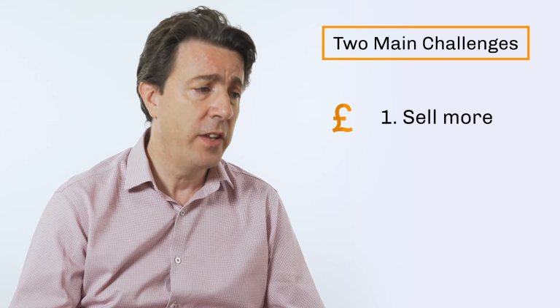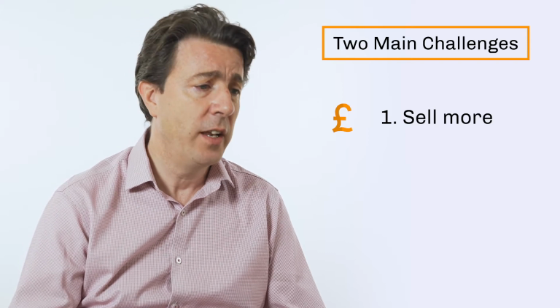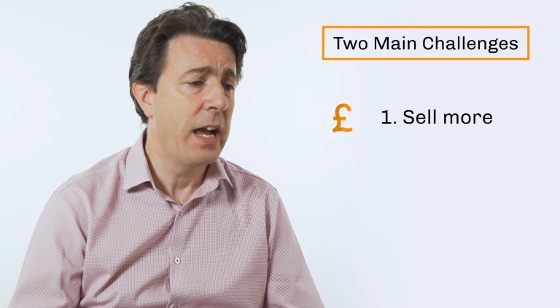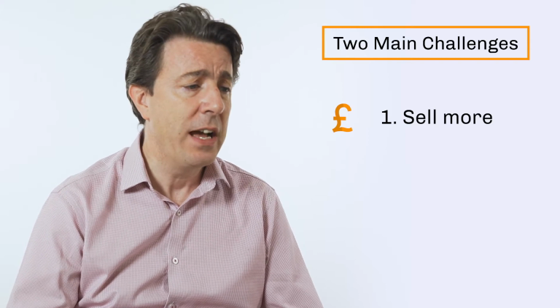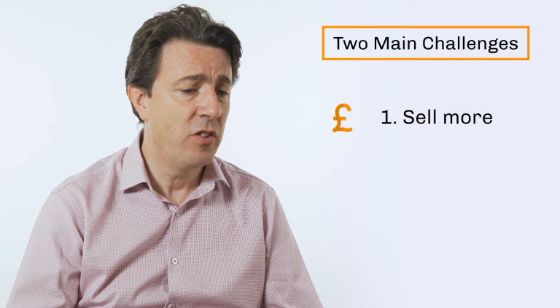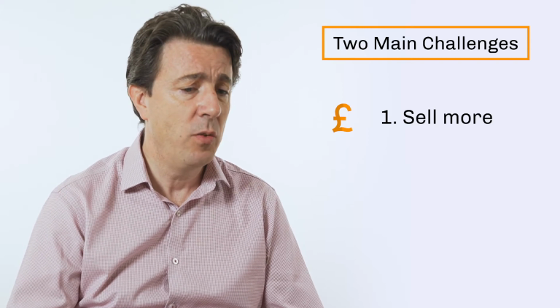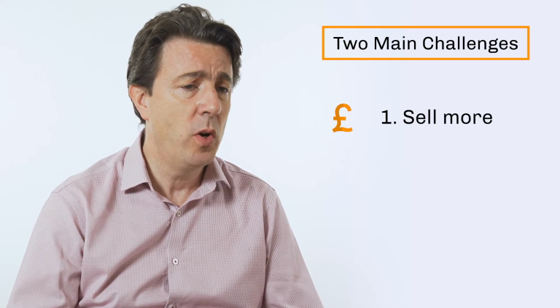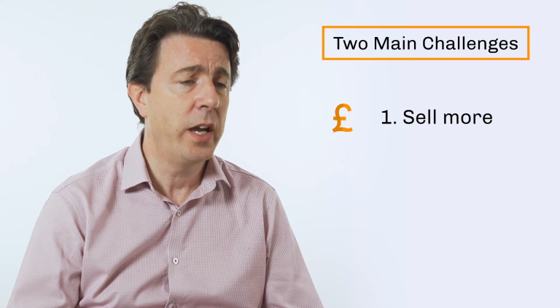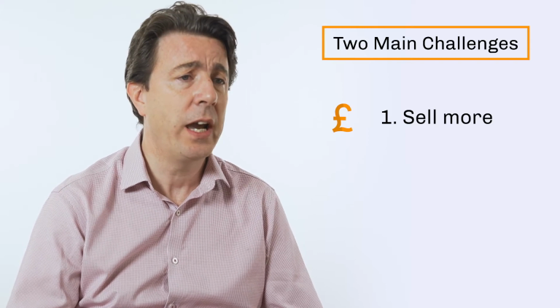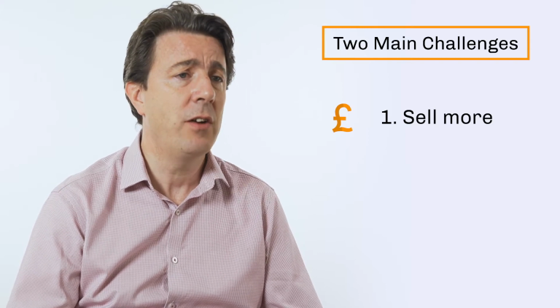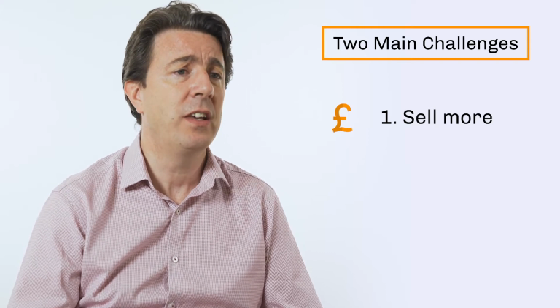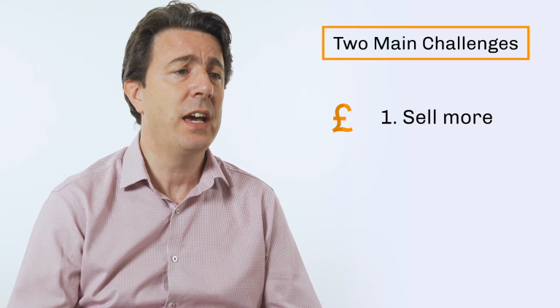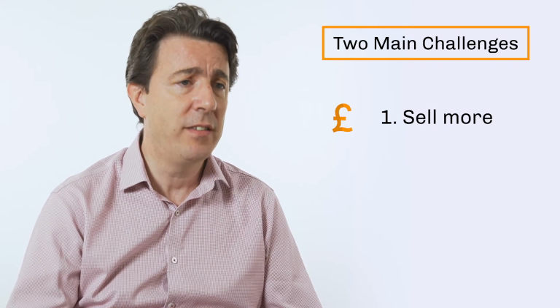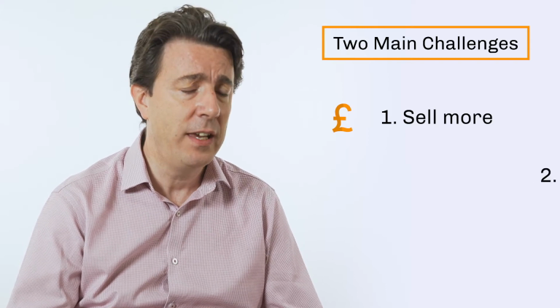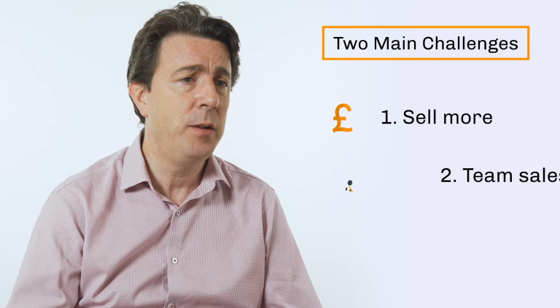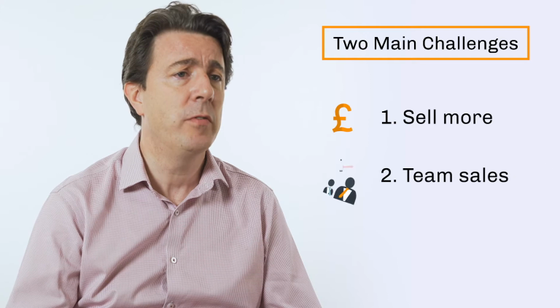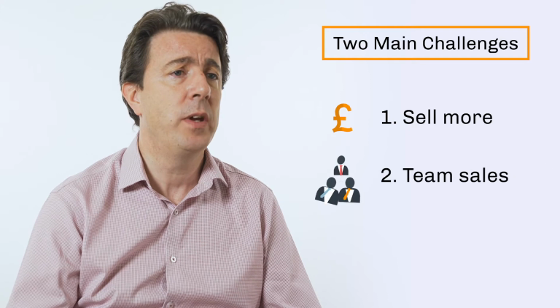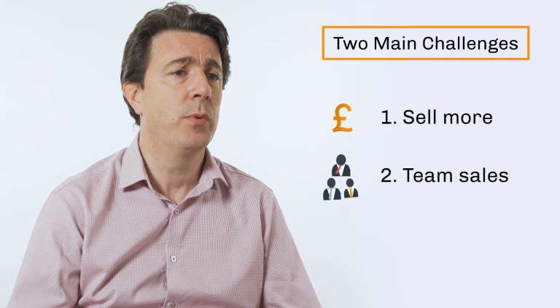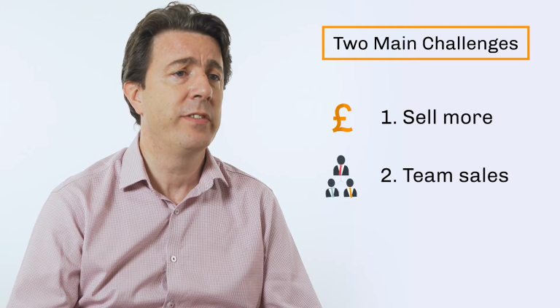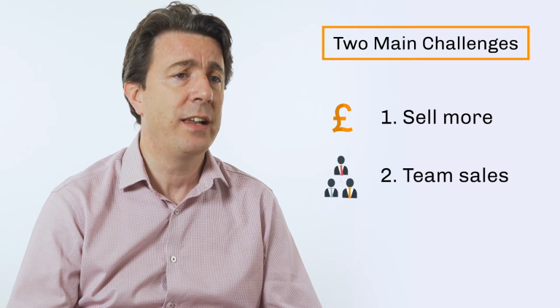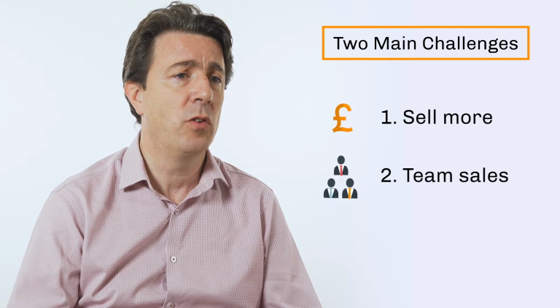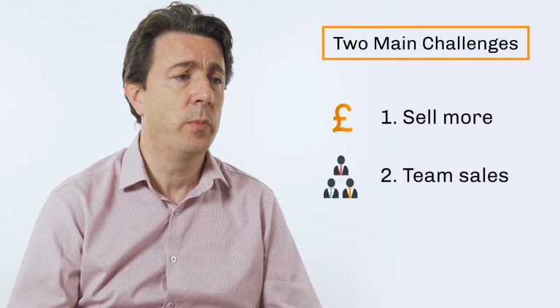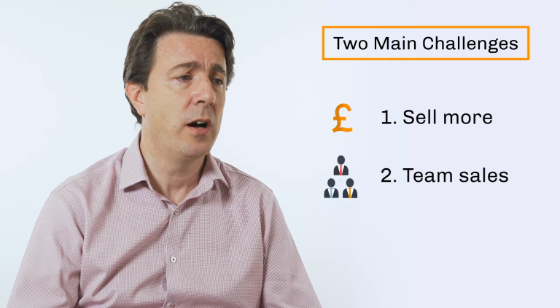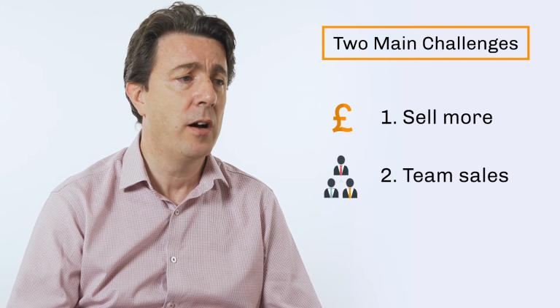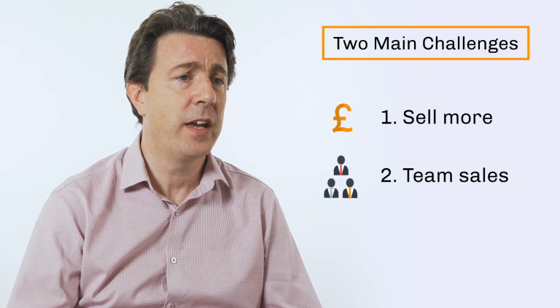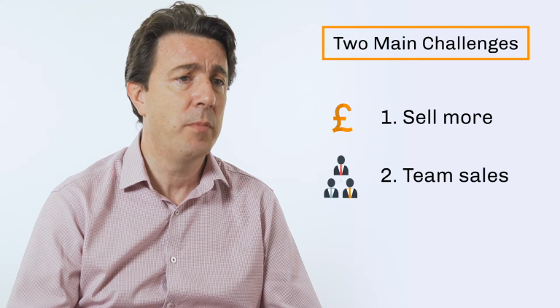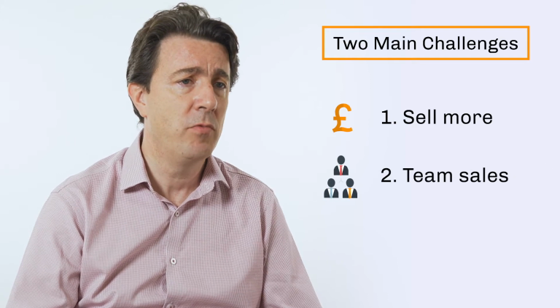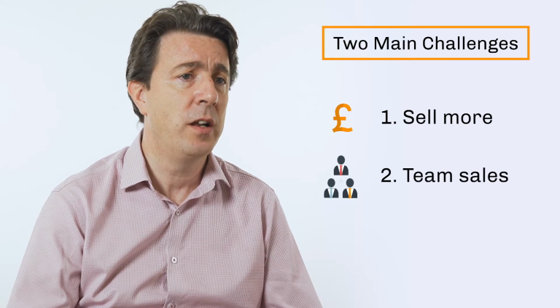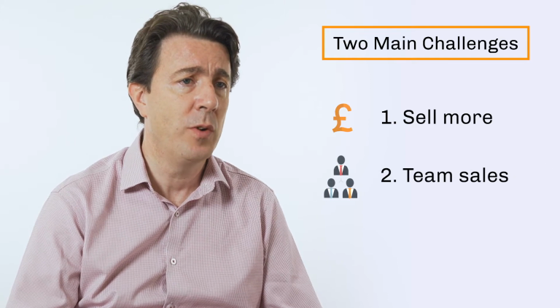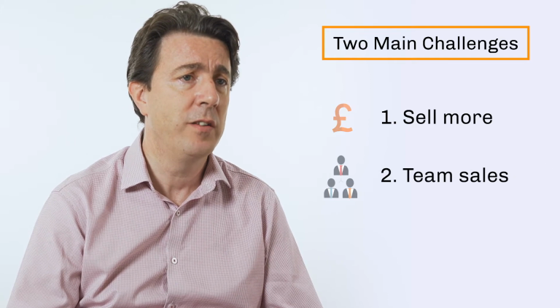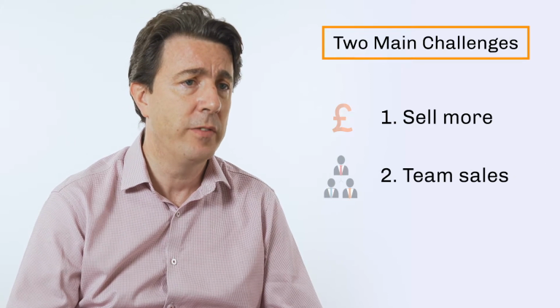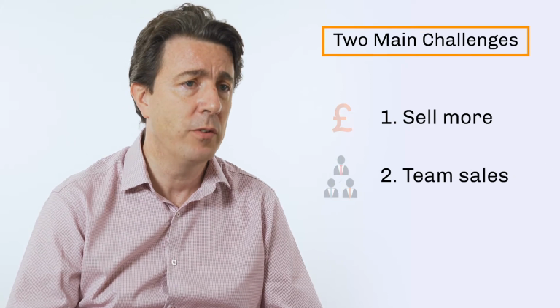And secondly, actually working out how to get a team of people selling on your behalf can be really quite difficult.